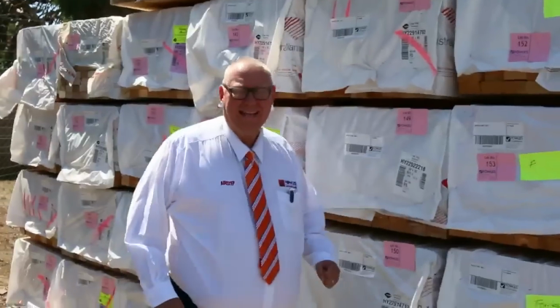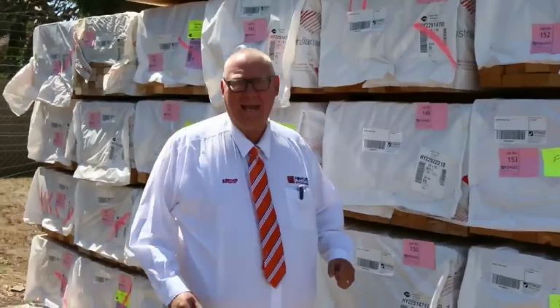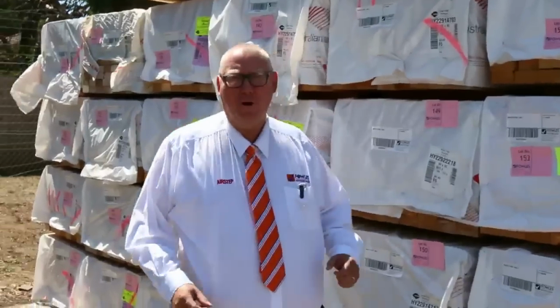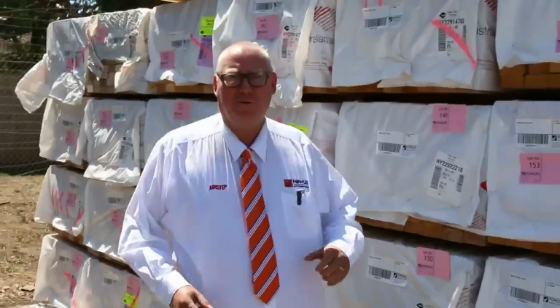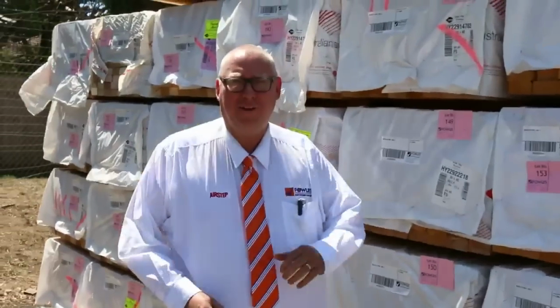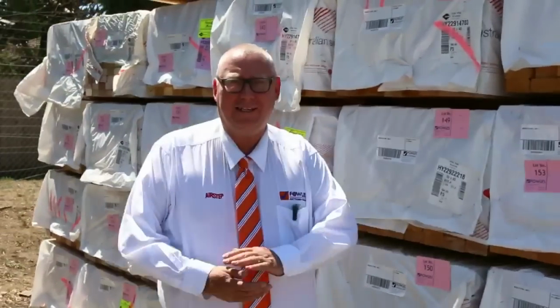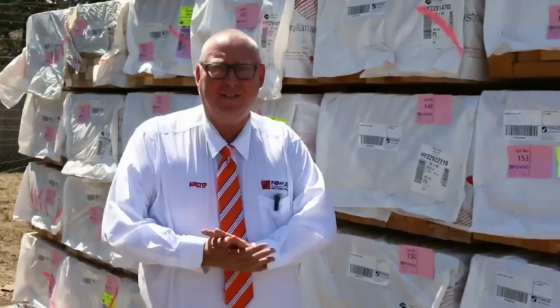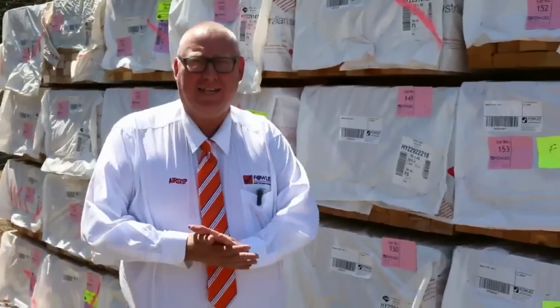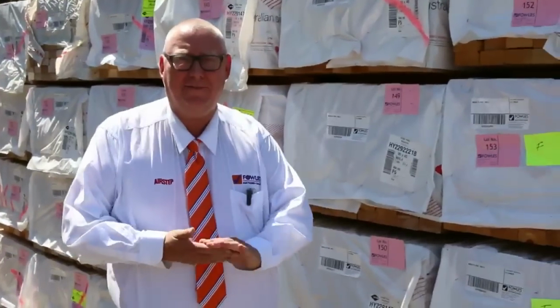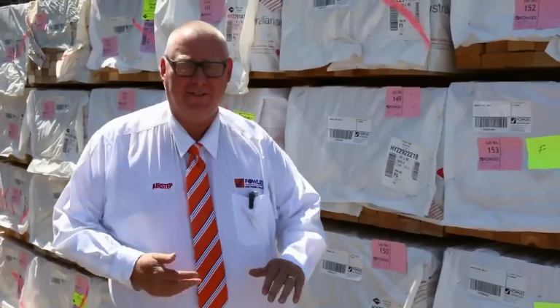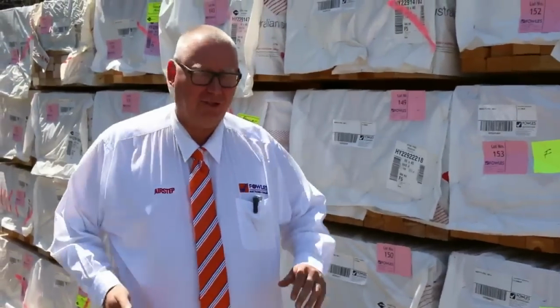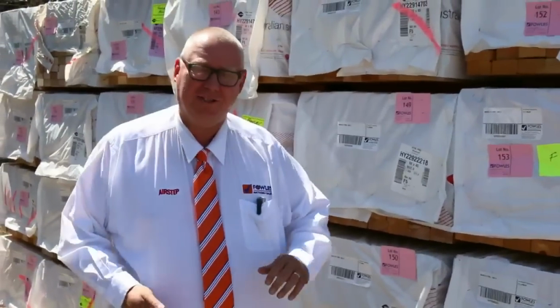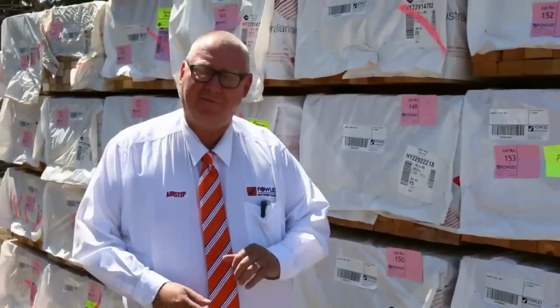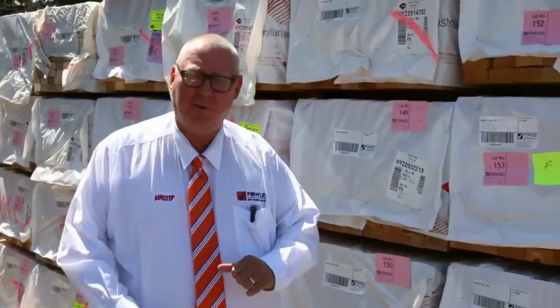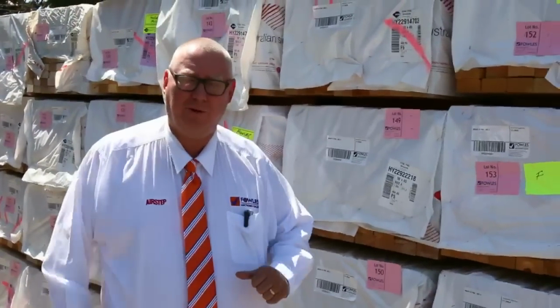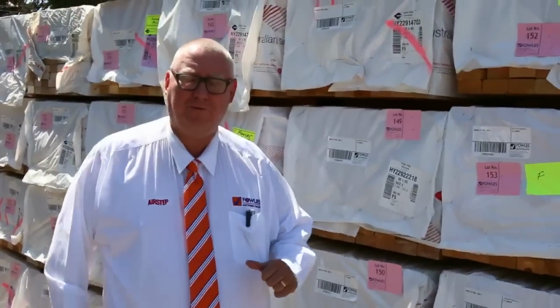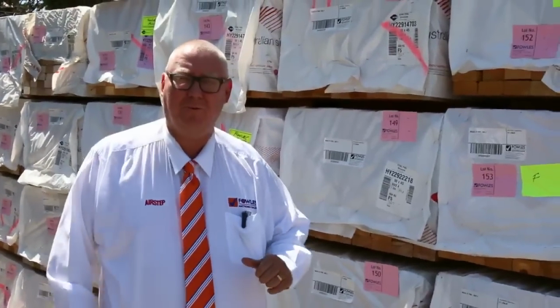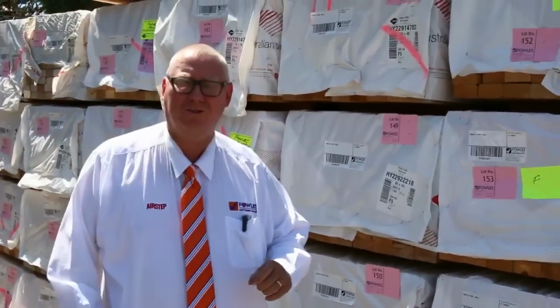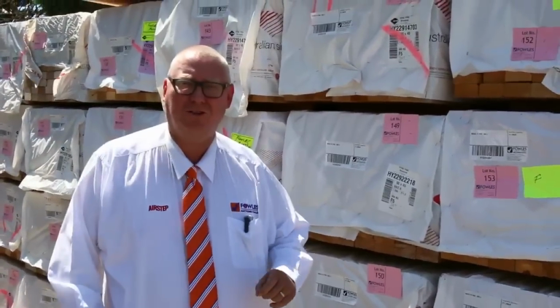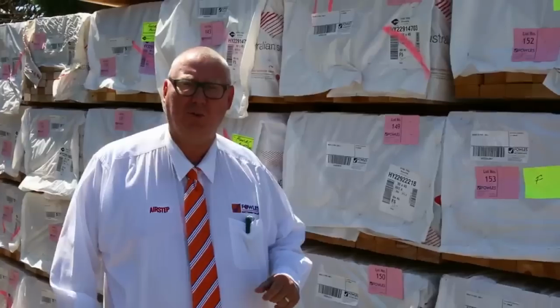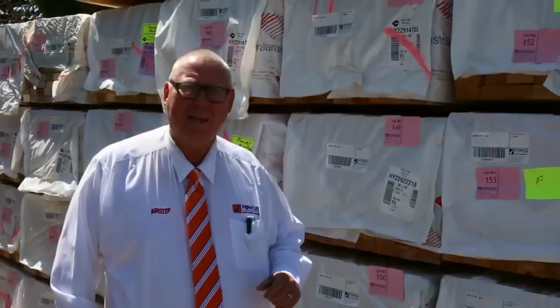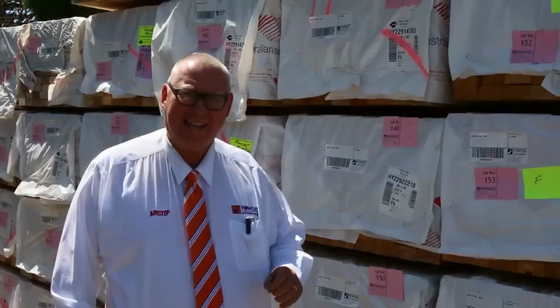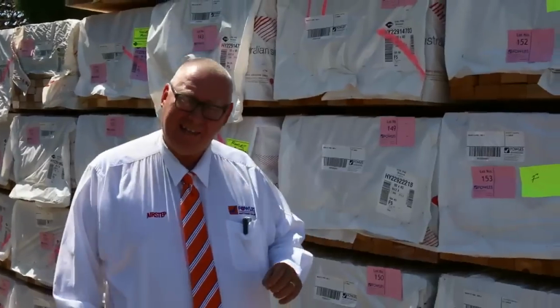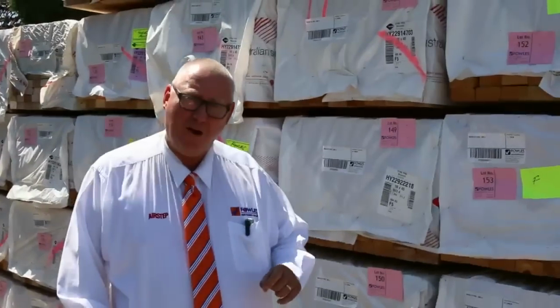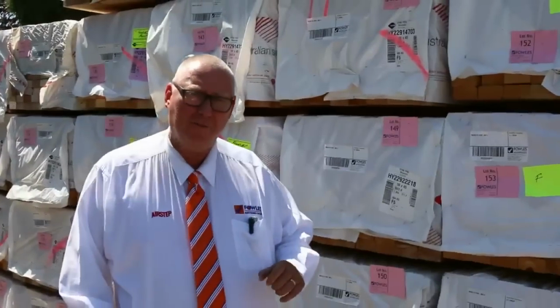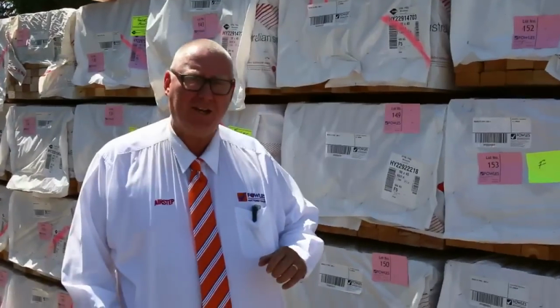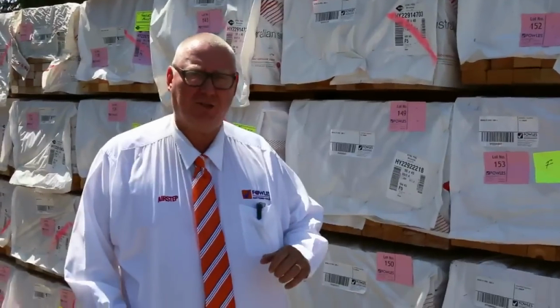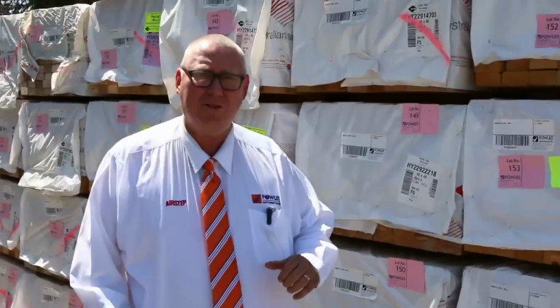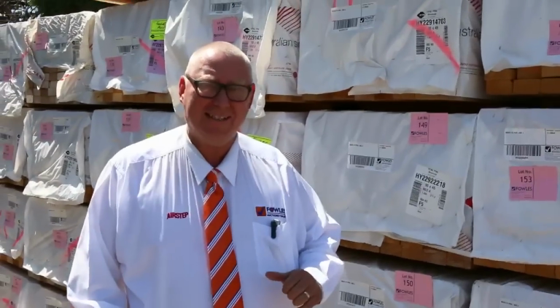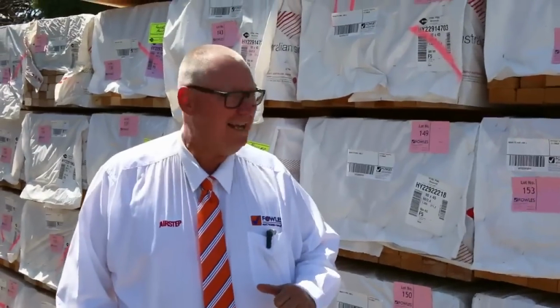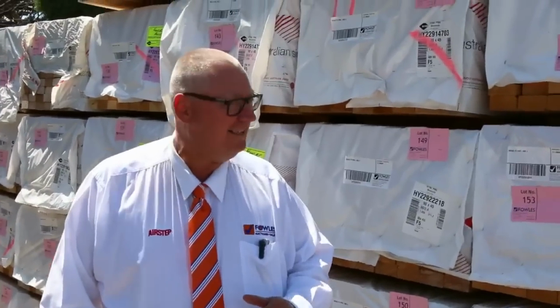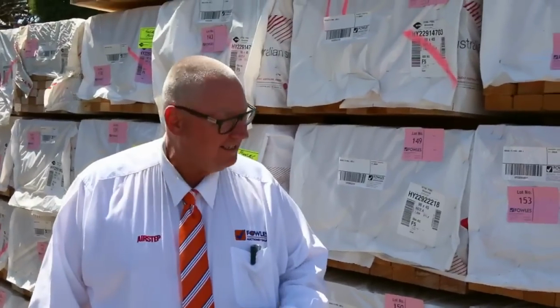G'day, Michael from Fowls here once again for the Tuesday afternoon preview for tomorrow's auction, Wednesday the 9th of March 2016.